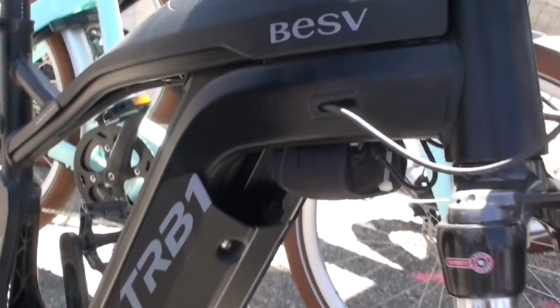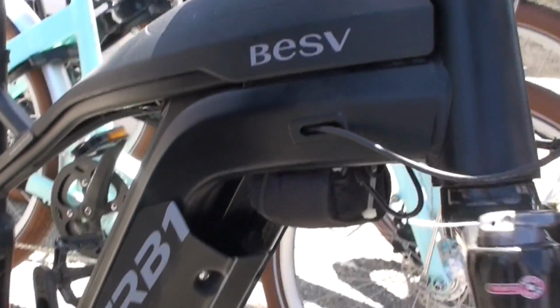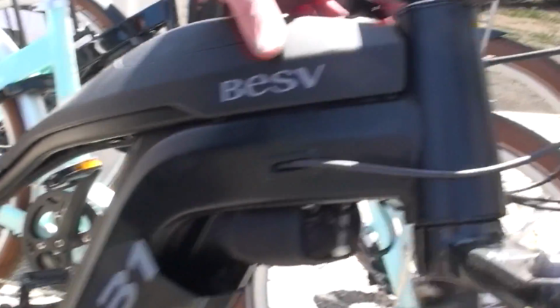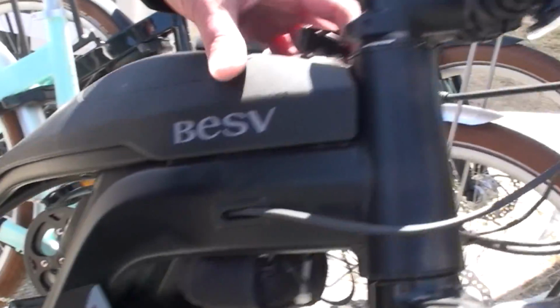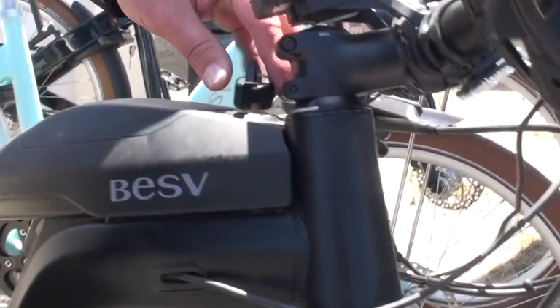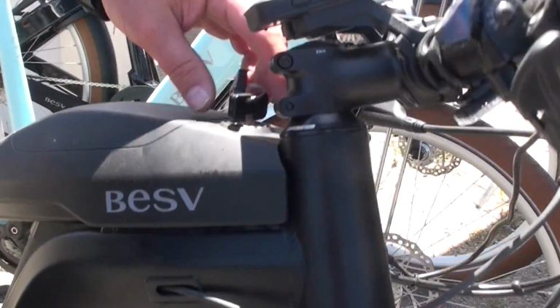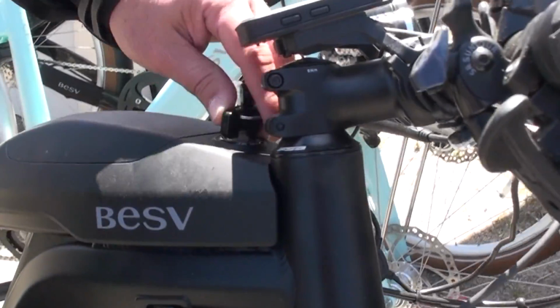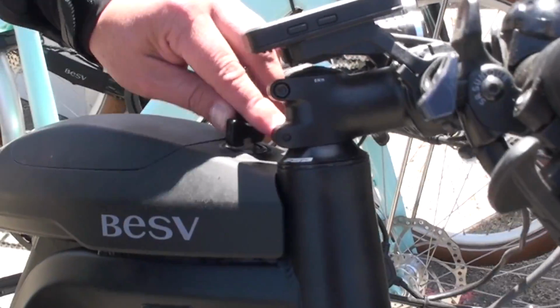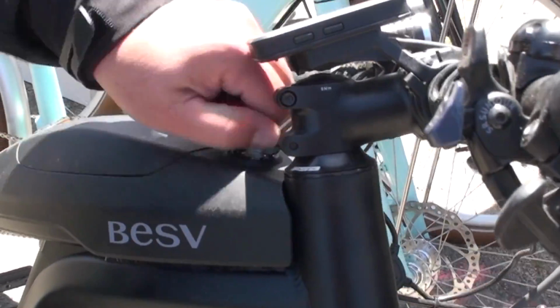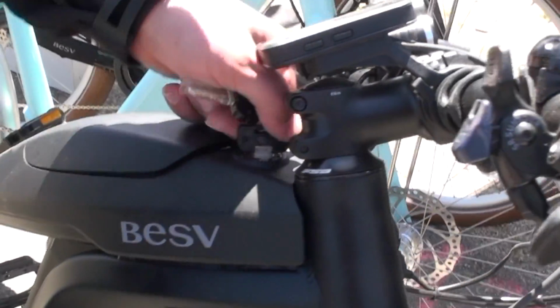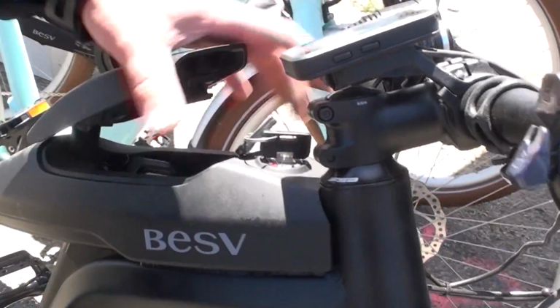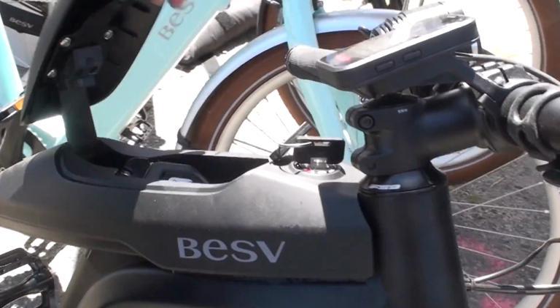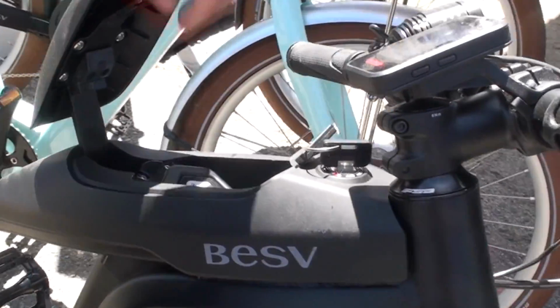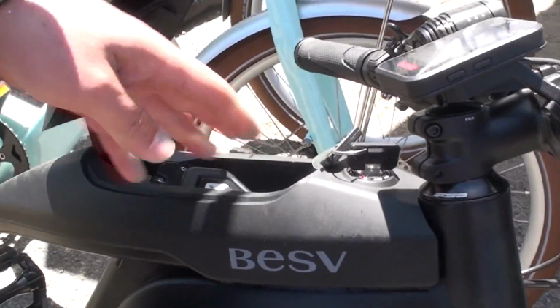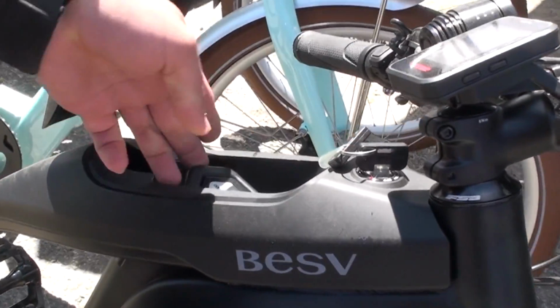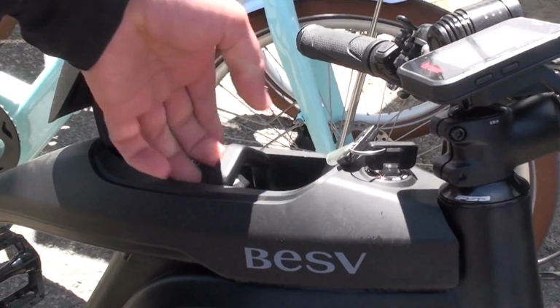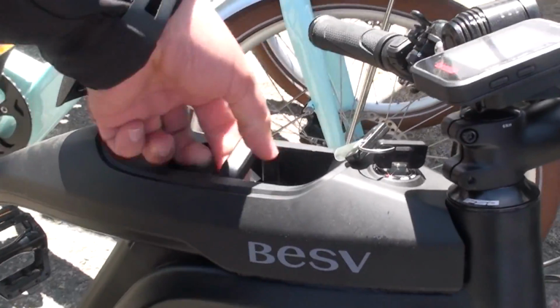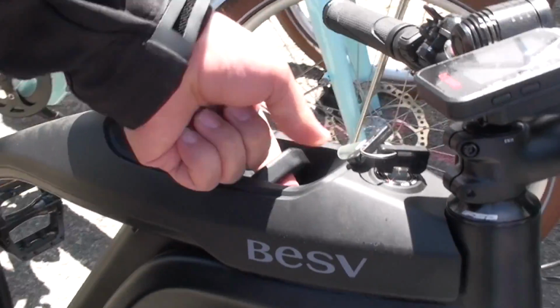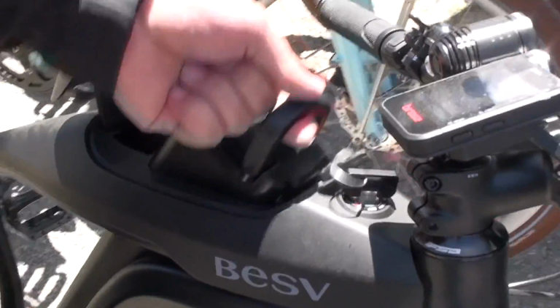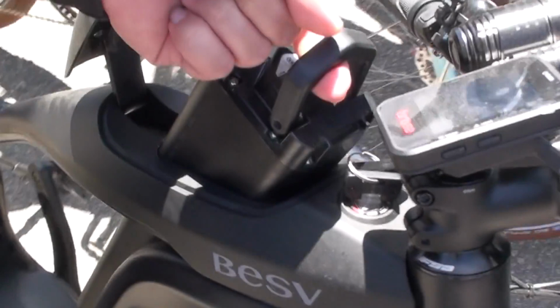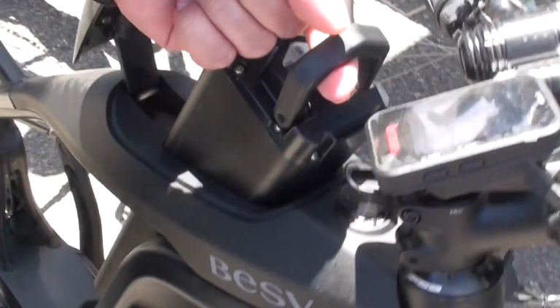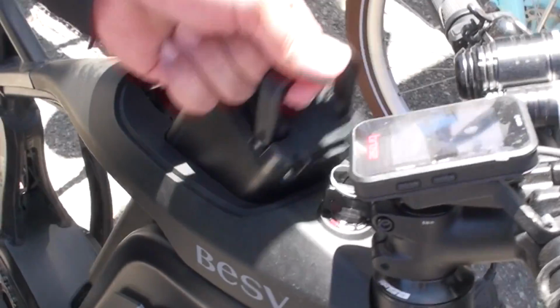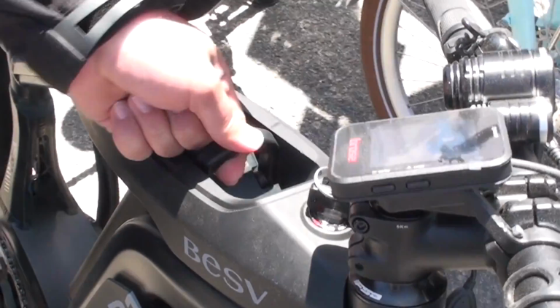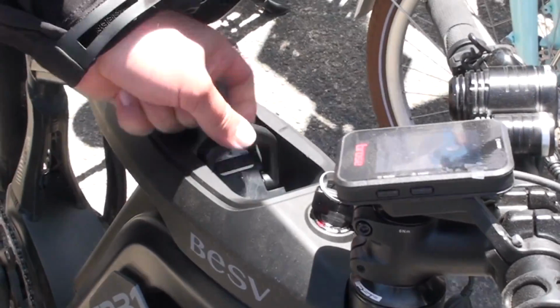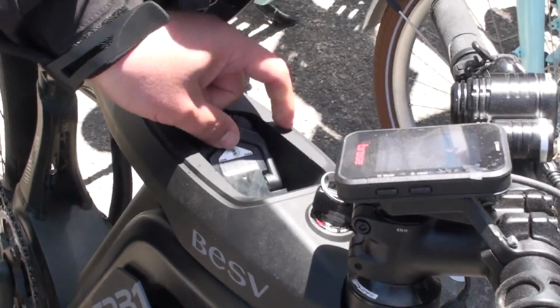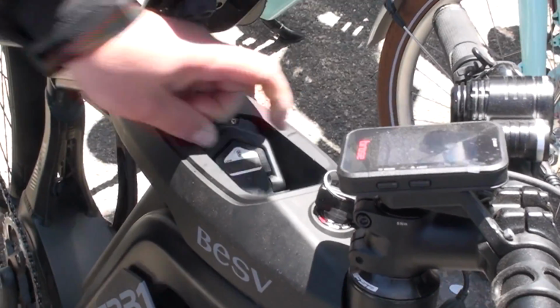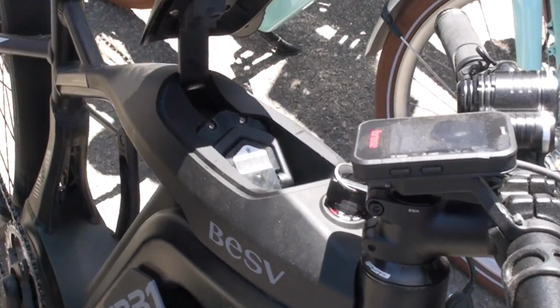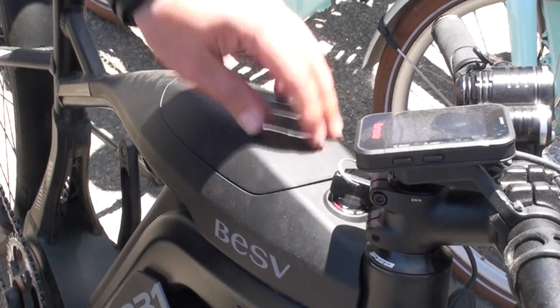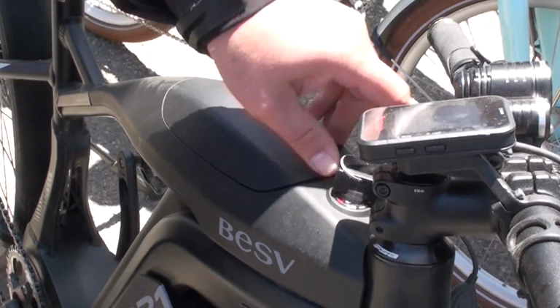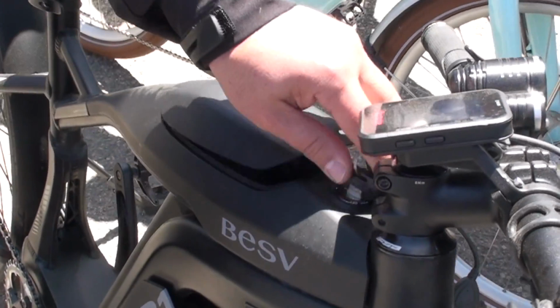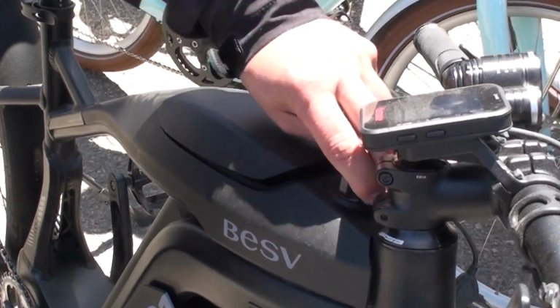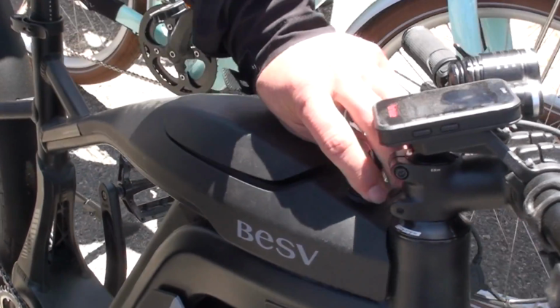To remove the battery, just undo the key, pop it out right here, and the battery slides right in and slides right out.